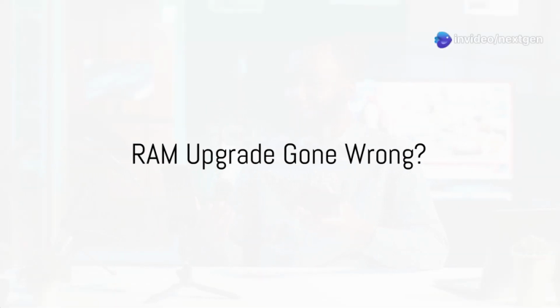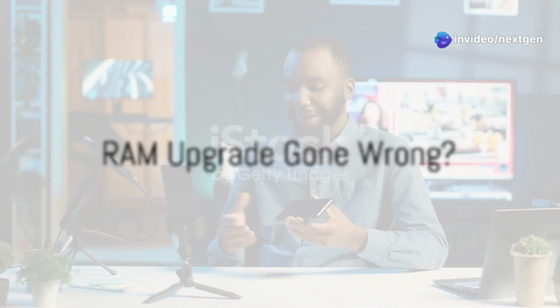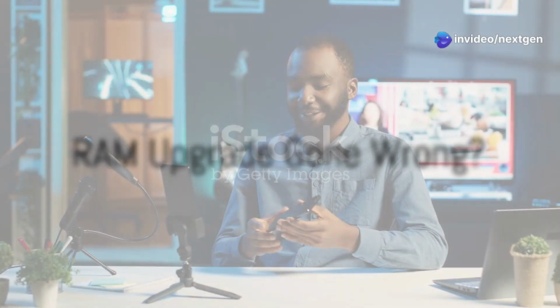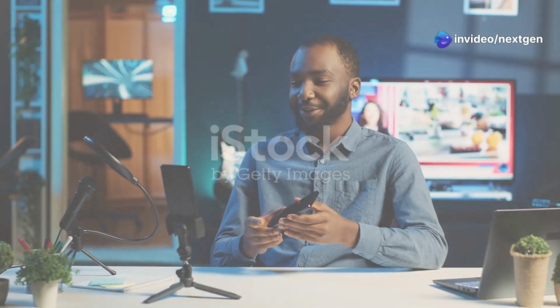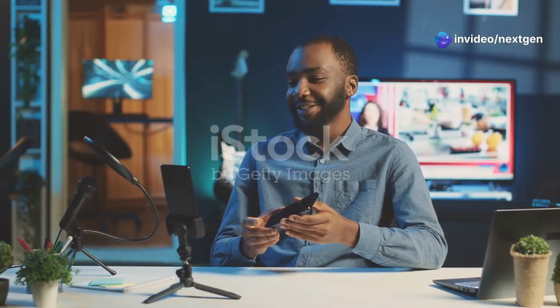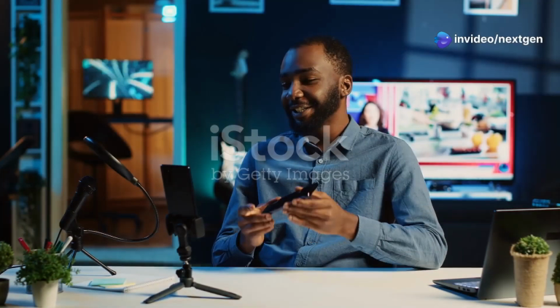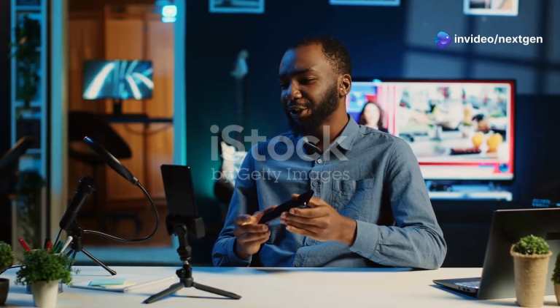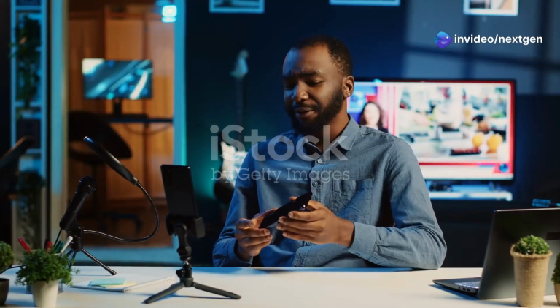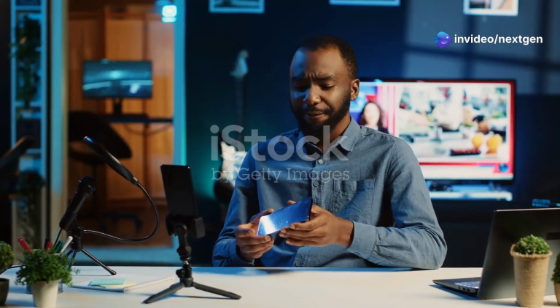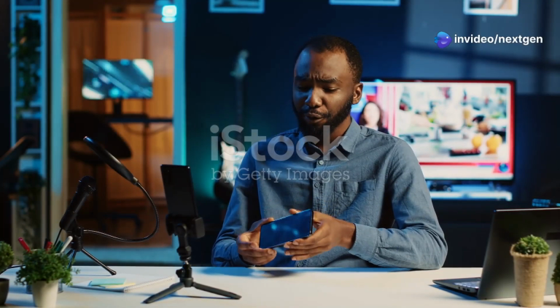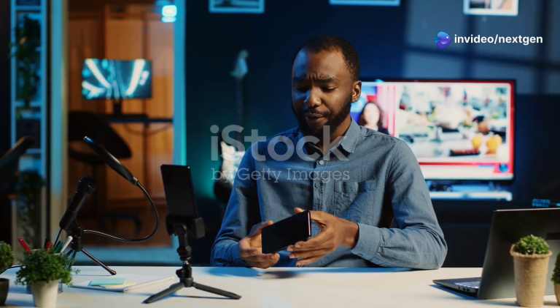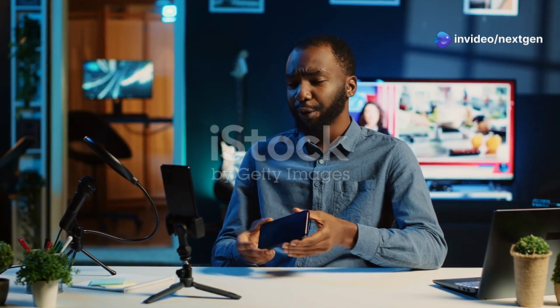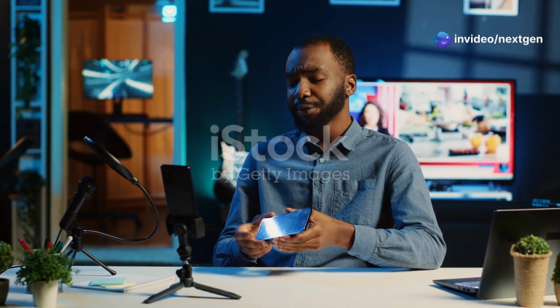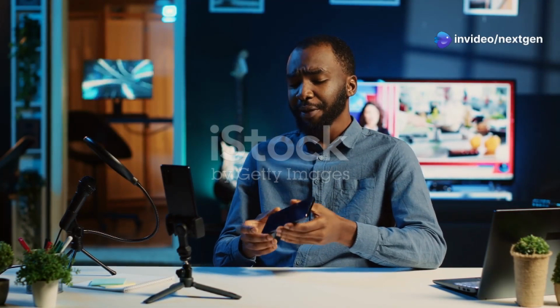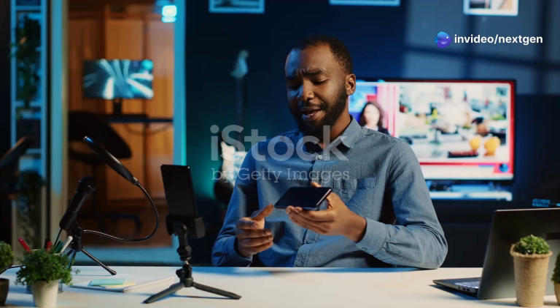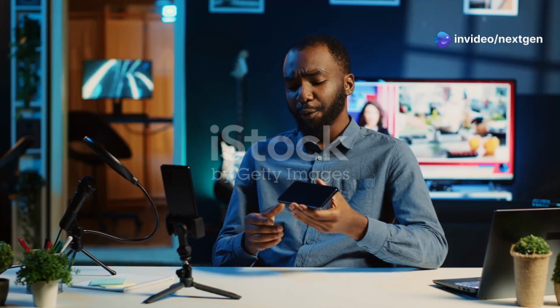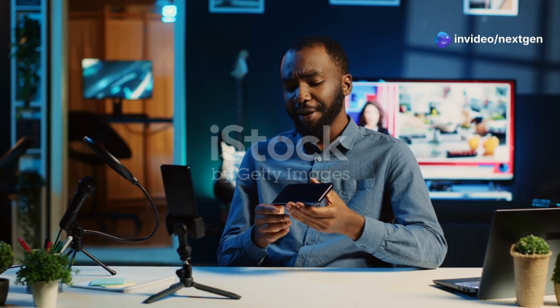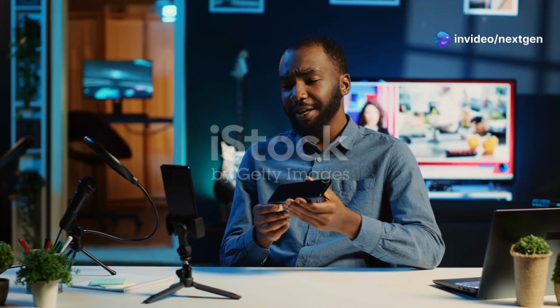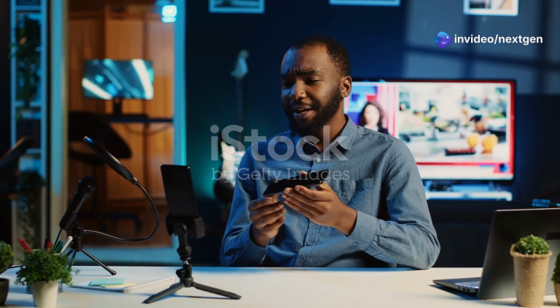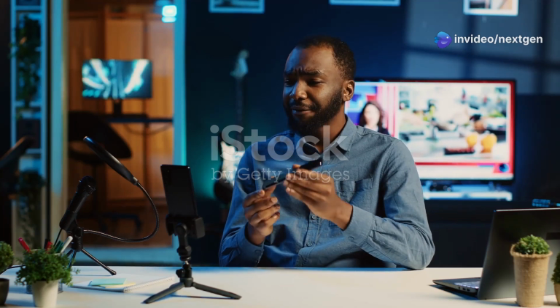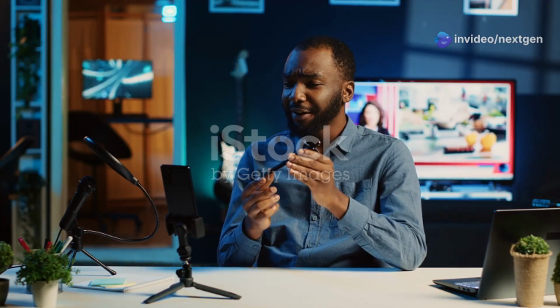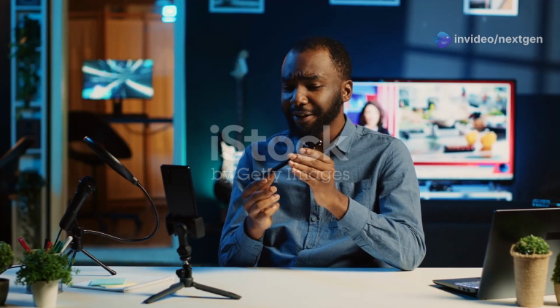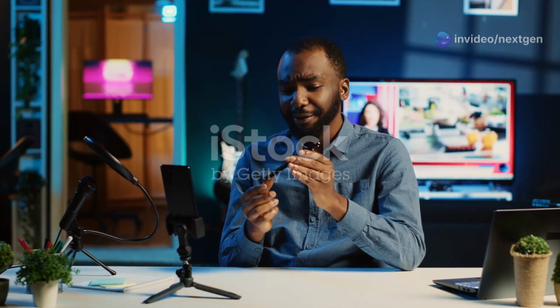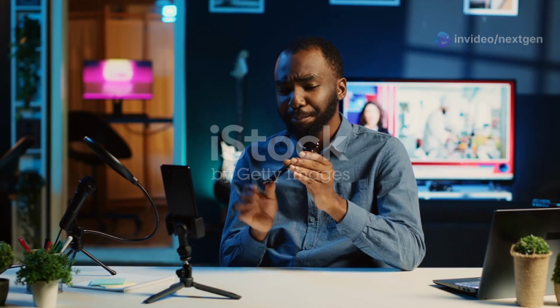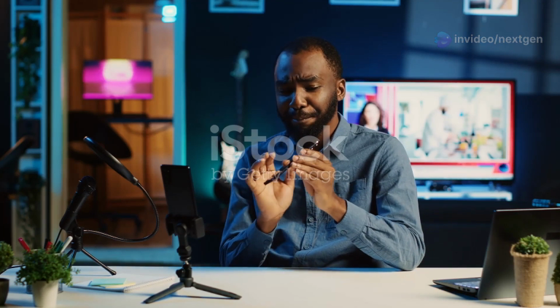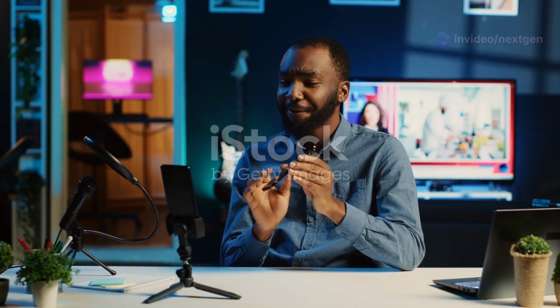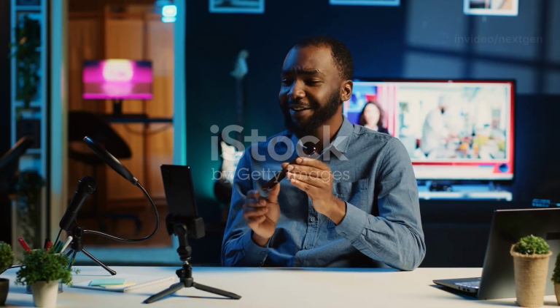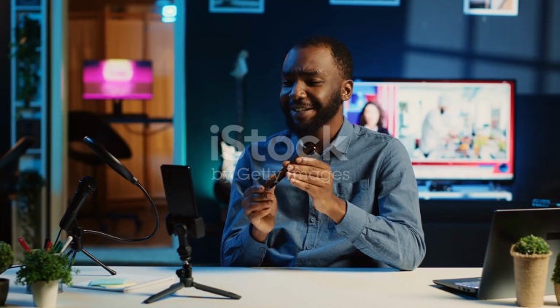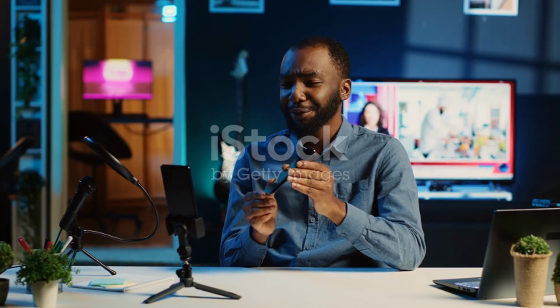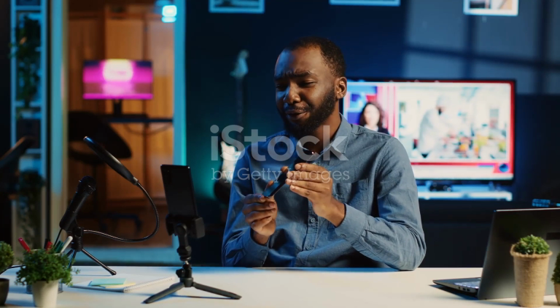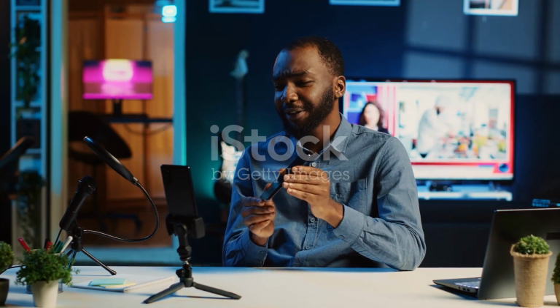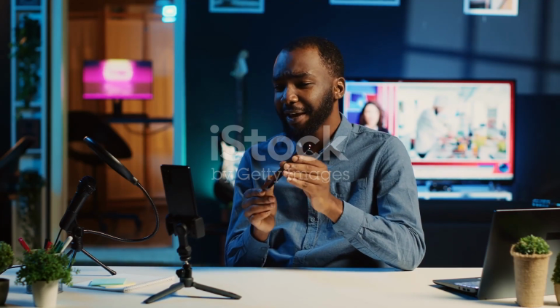Hey everyone, Linus here. Today we're diving into a topic that many of you have asked about and some of you might have experienced first hand.